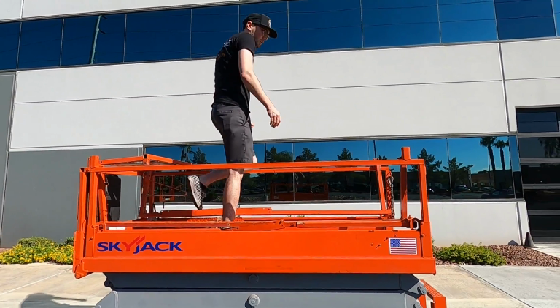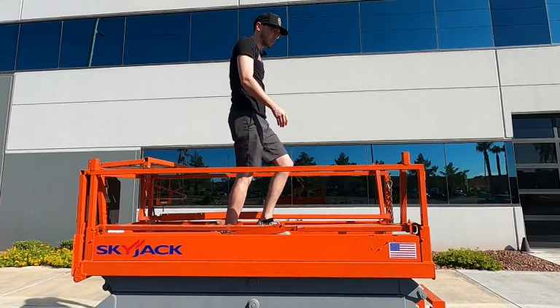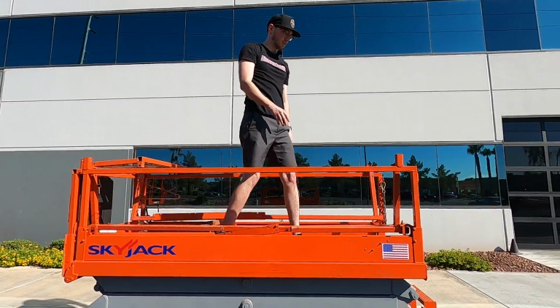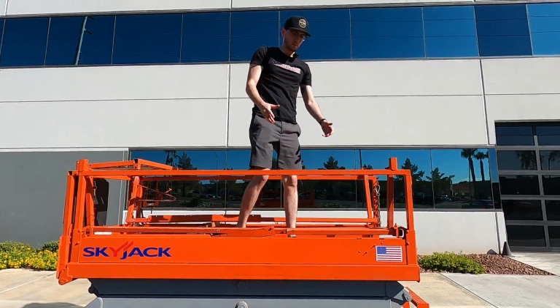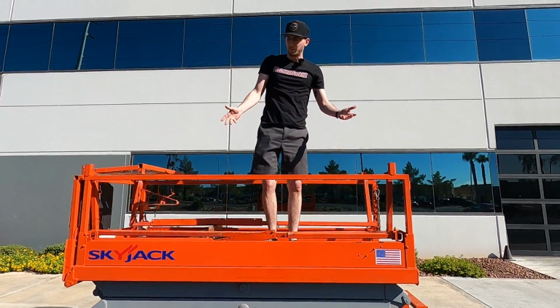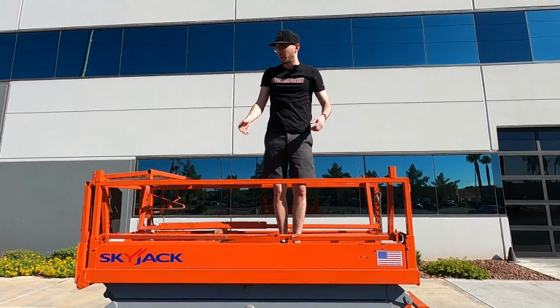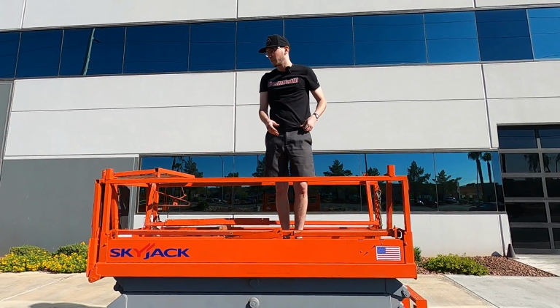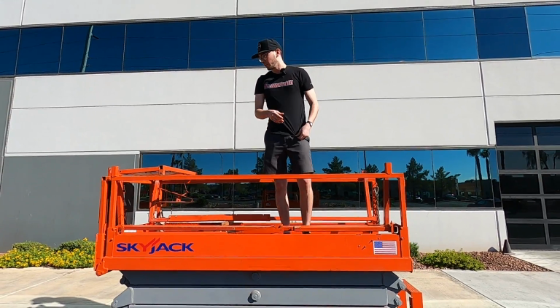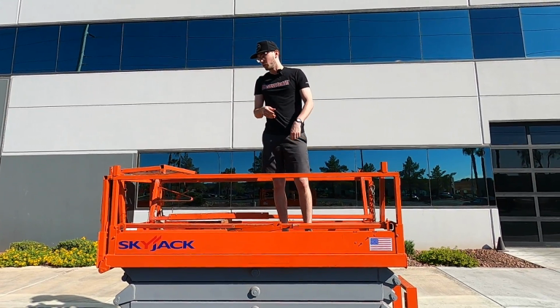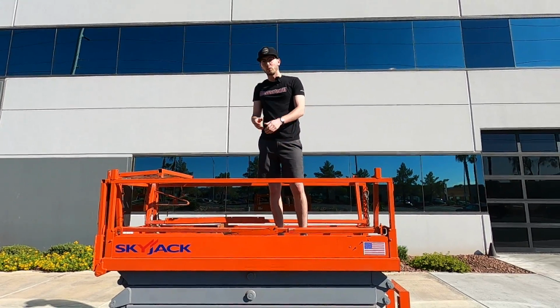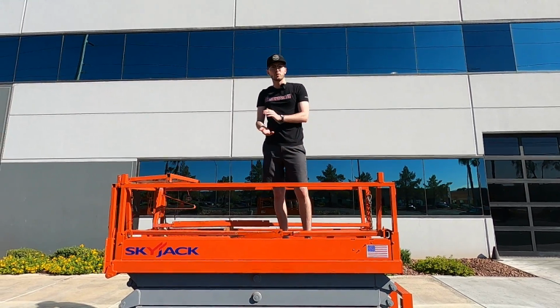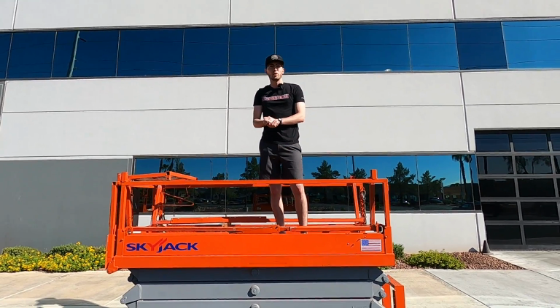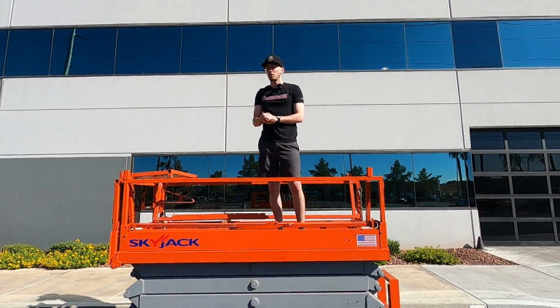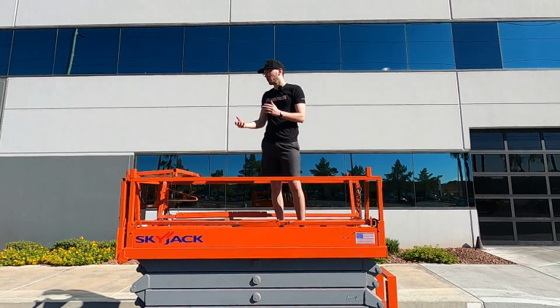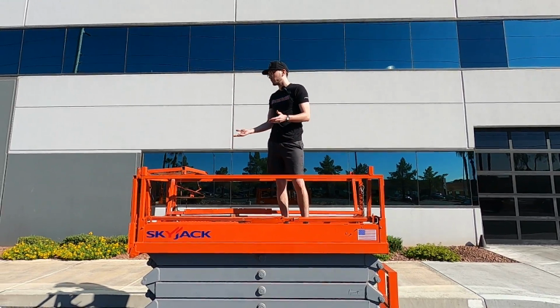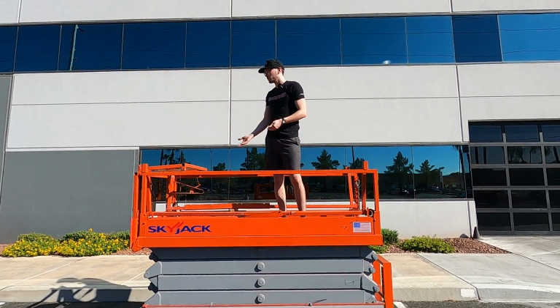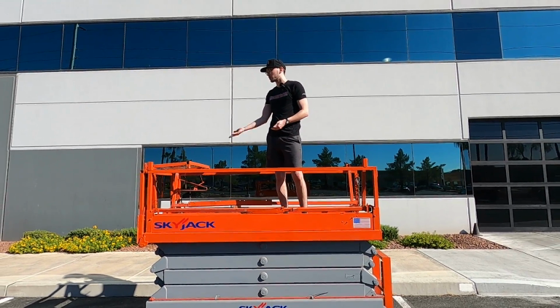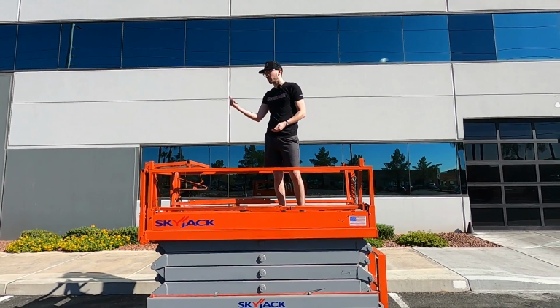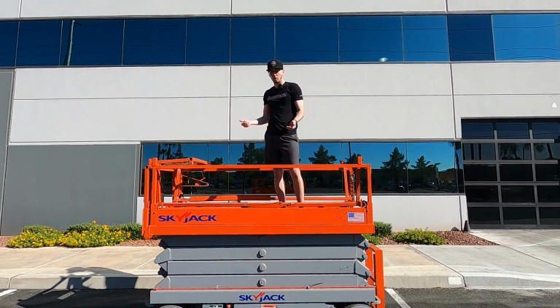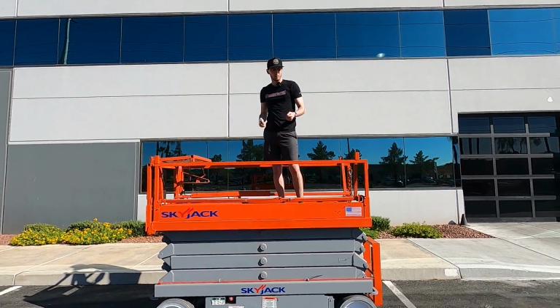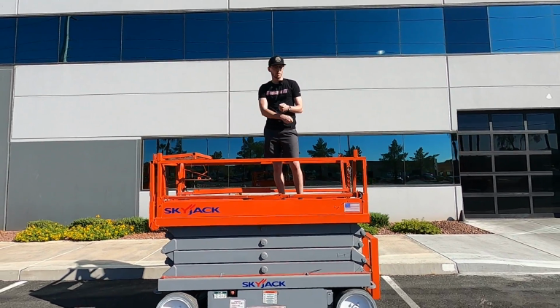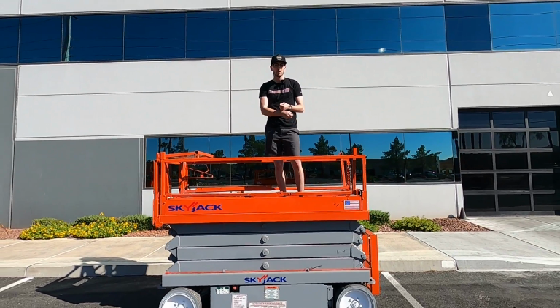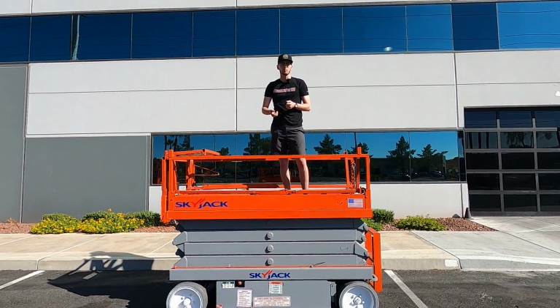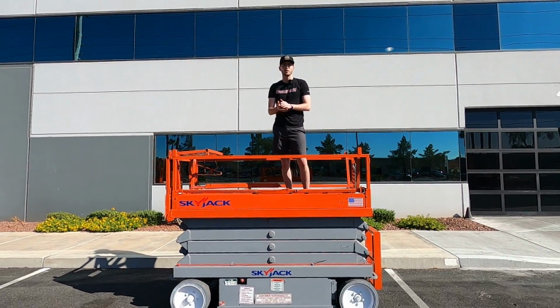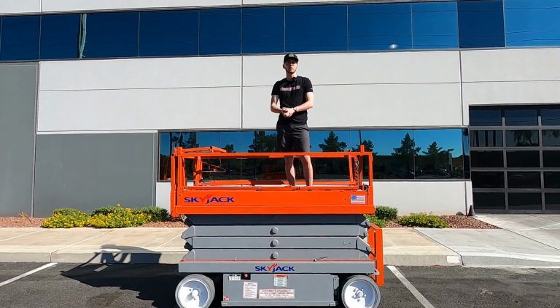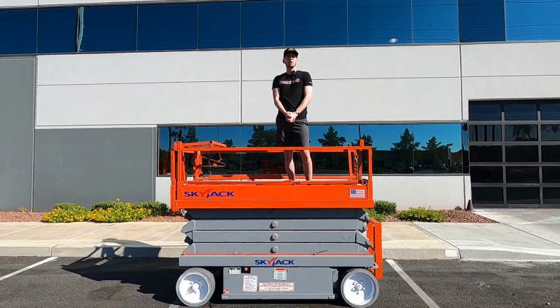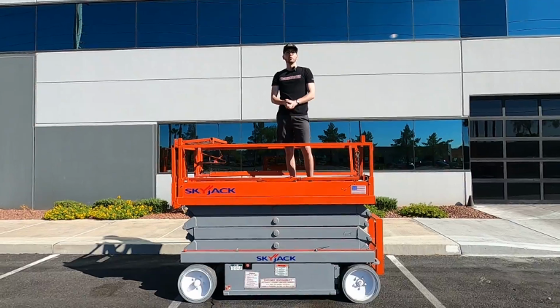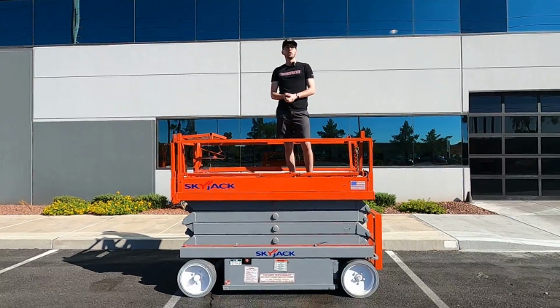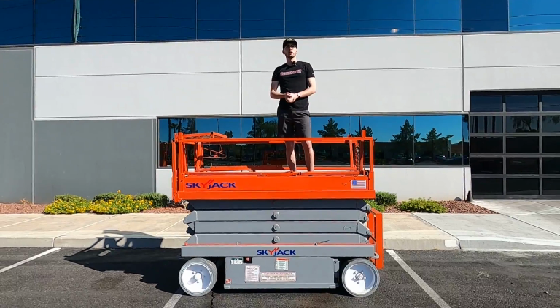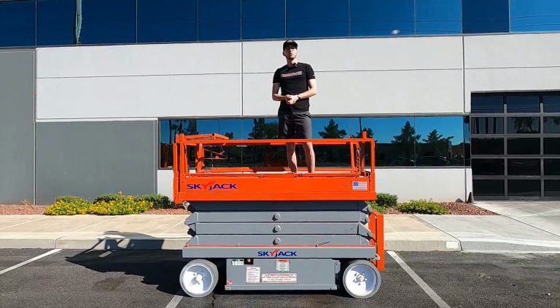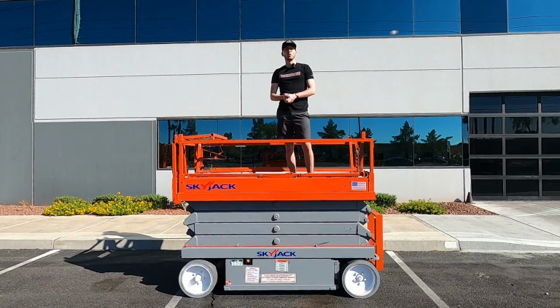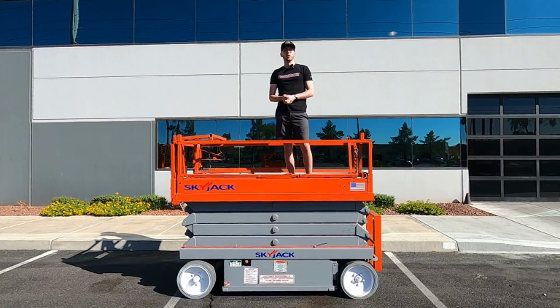And there you have it. Now you can clear your doorway as well. All you have to do is just lift them all up, put the pins in place, and you'll be able to get through your doorway.